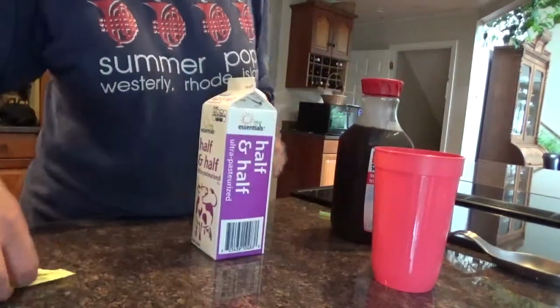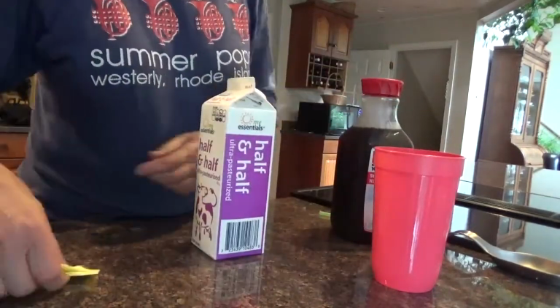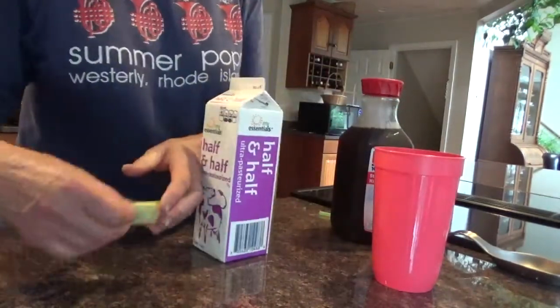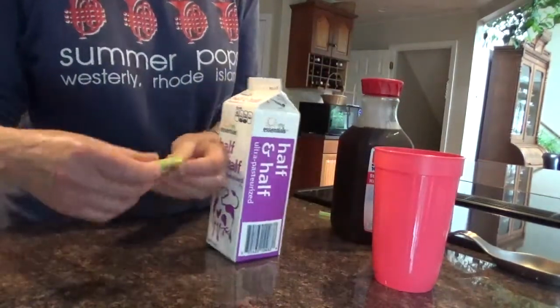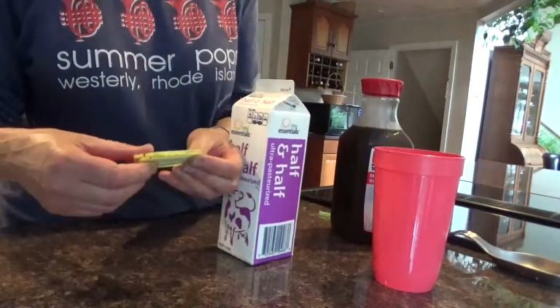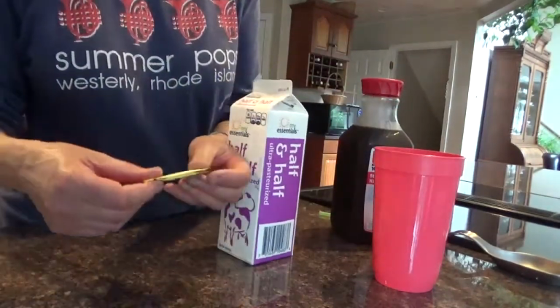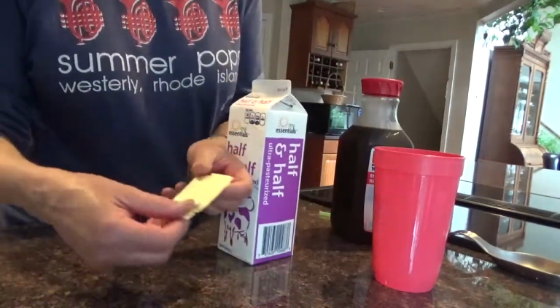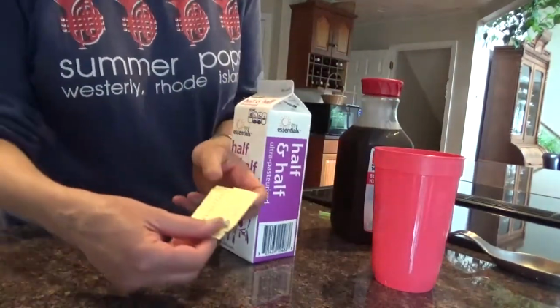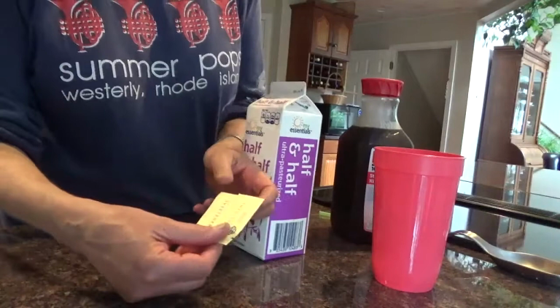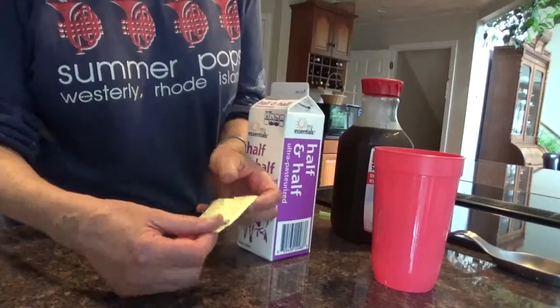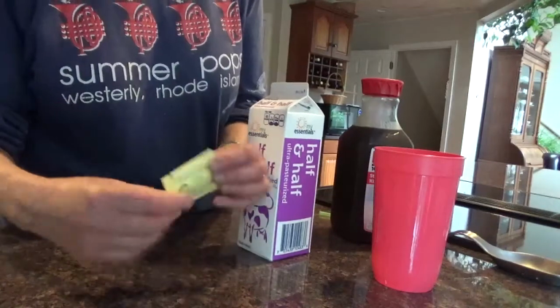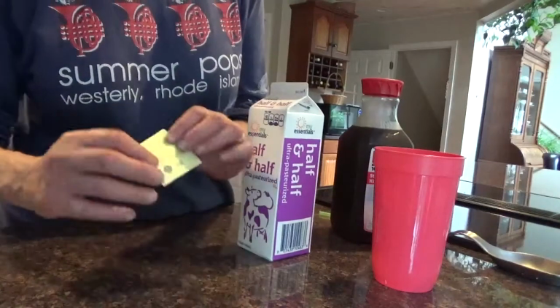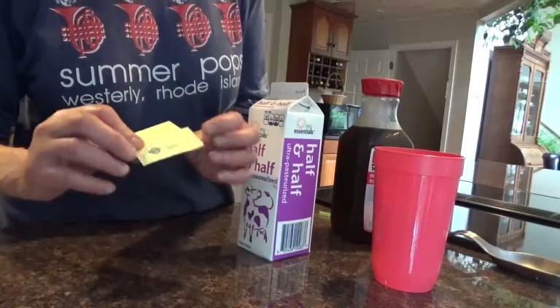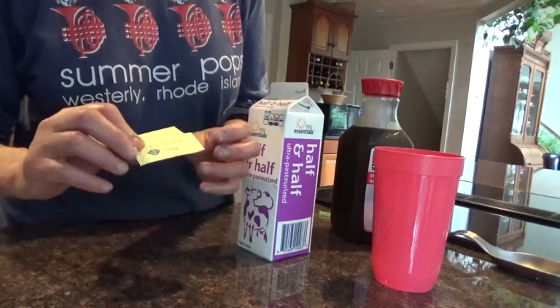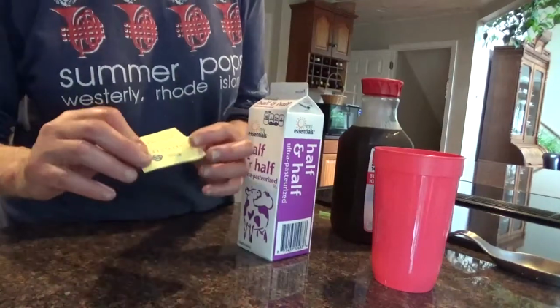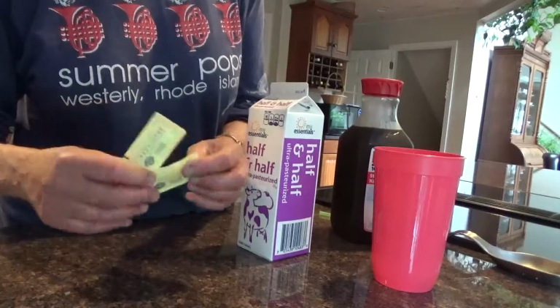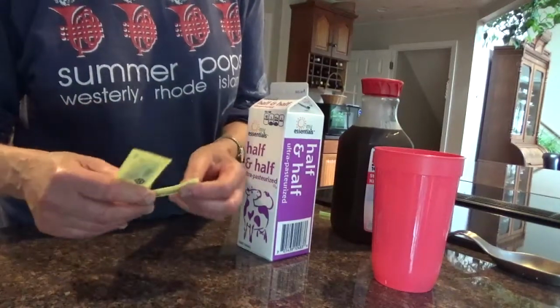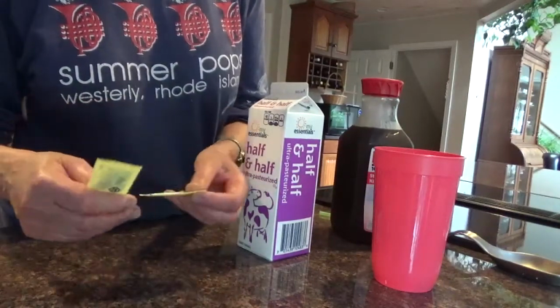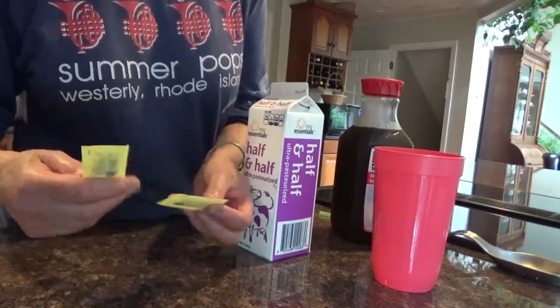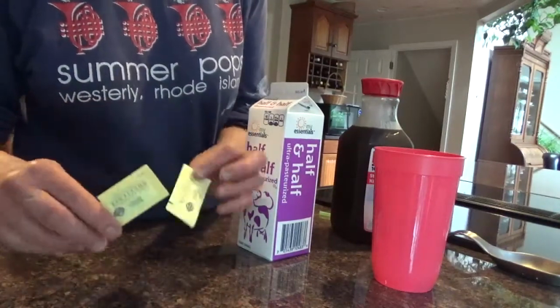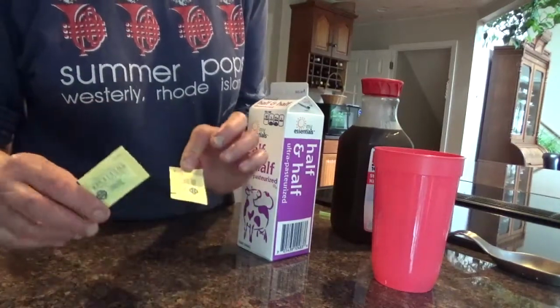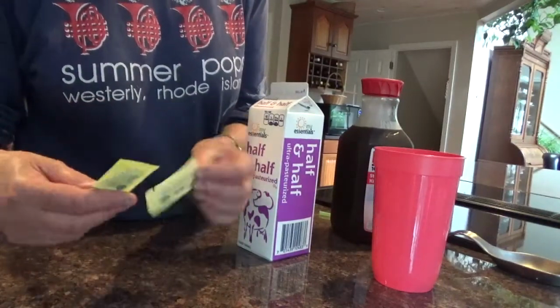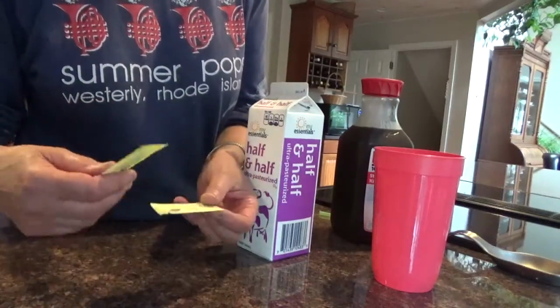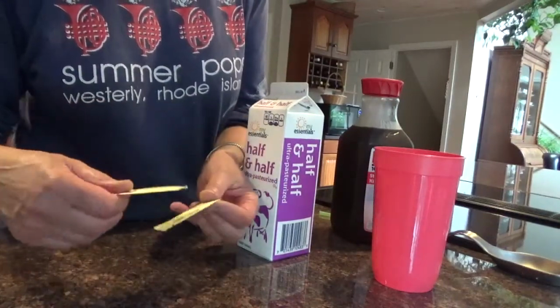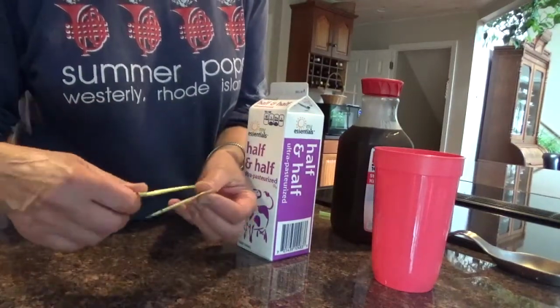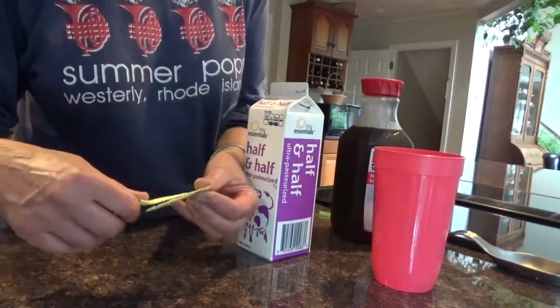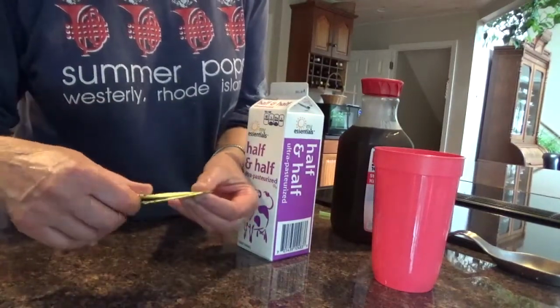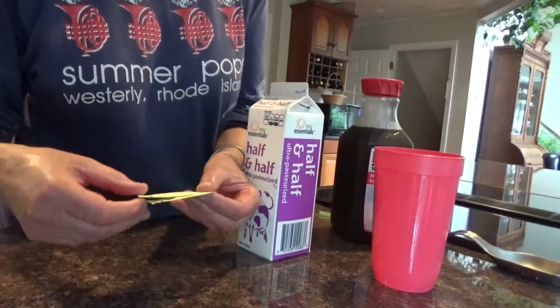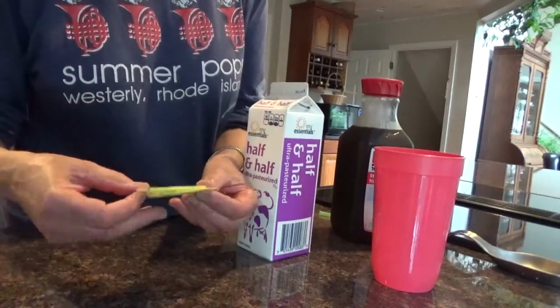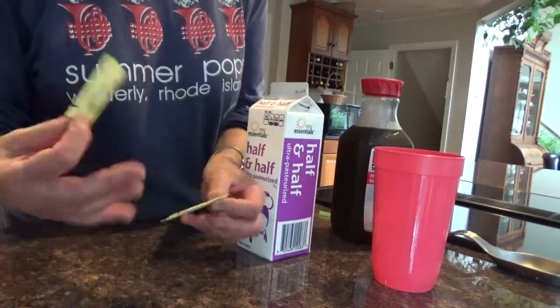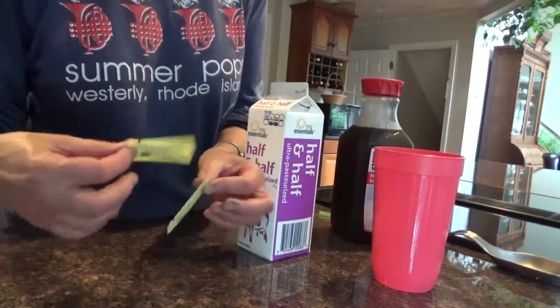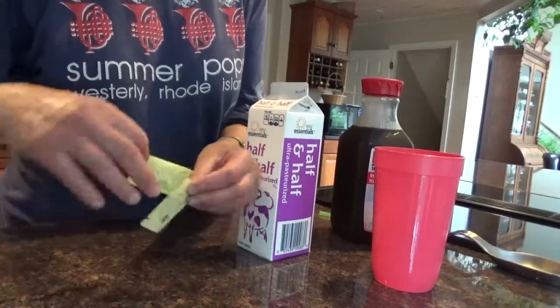This is Berkley and Jensen, but it's the same thing as Splenda. No carbs, no calories, nothing.